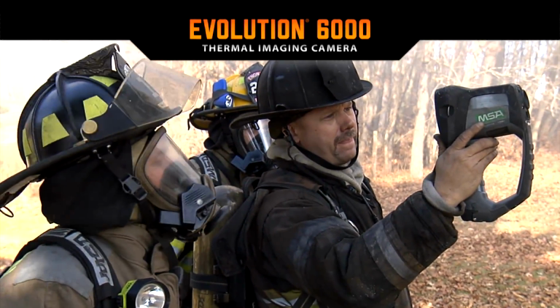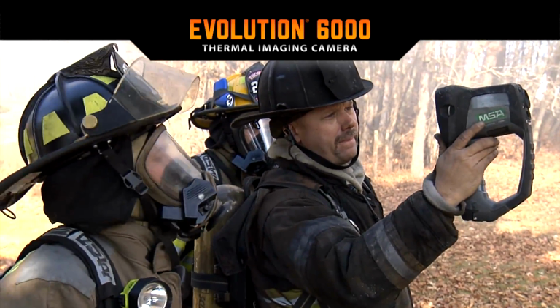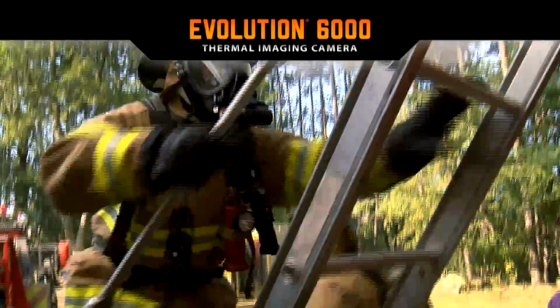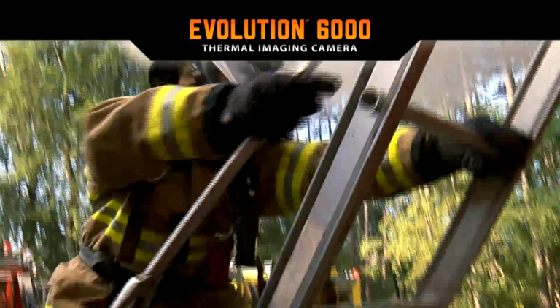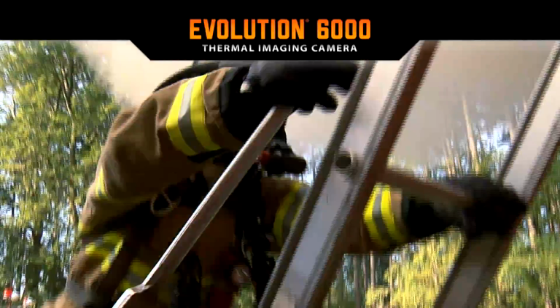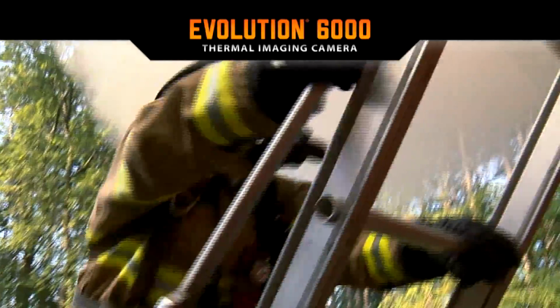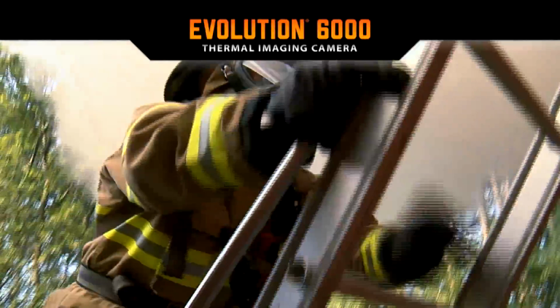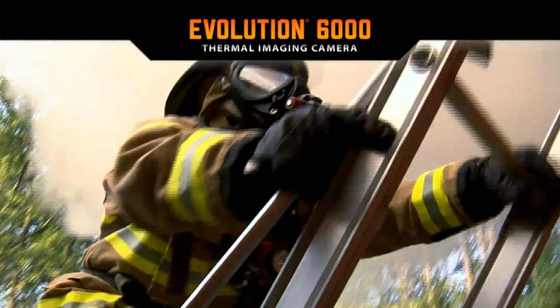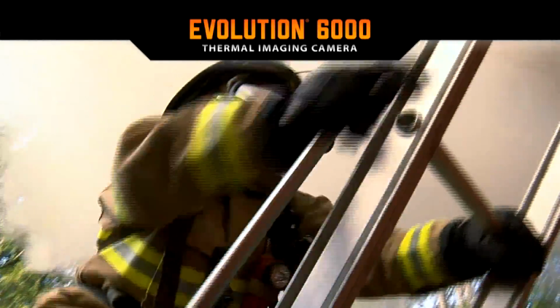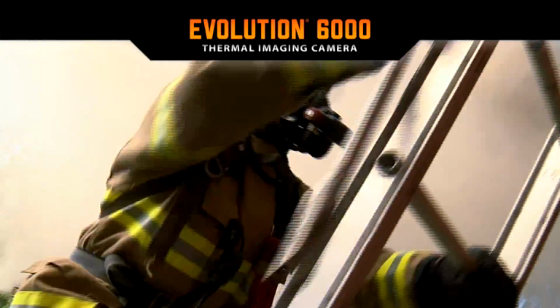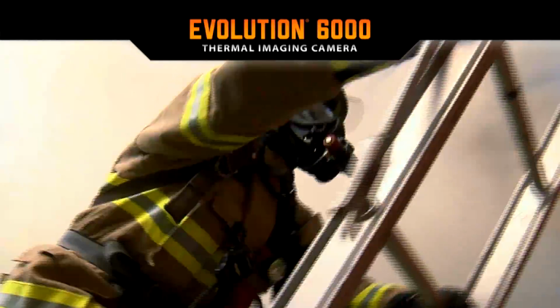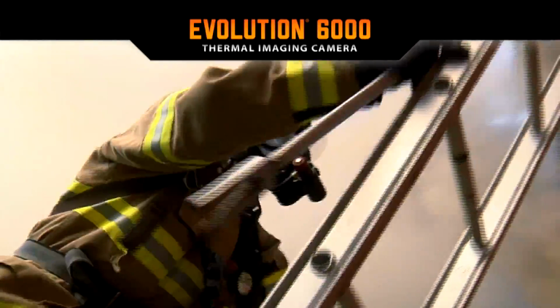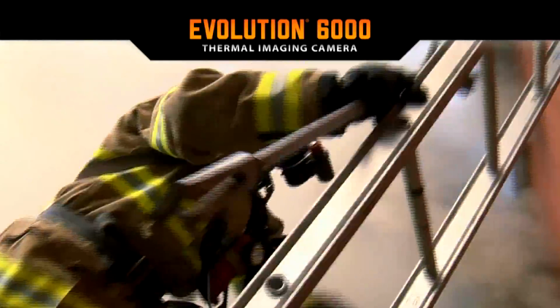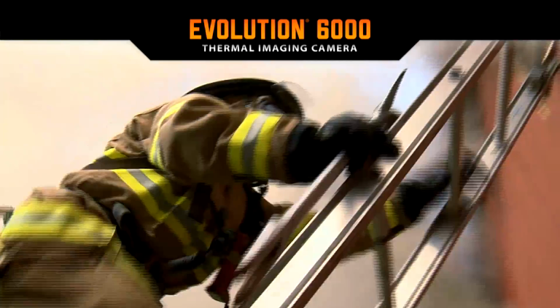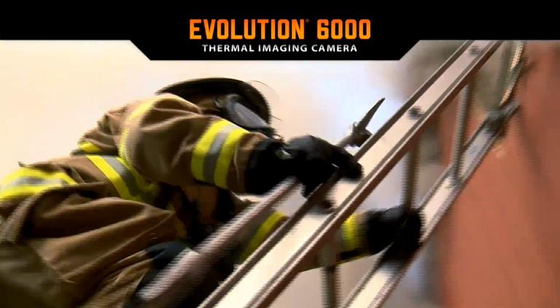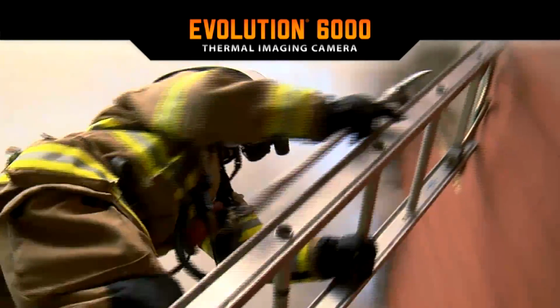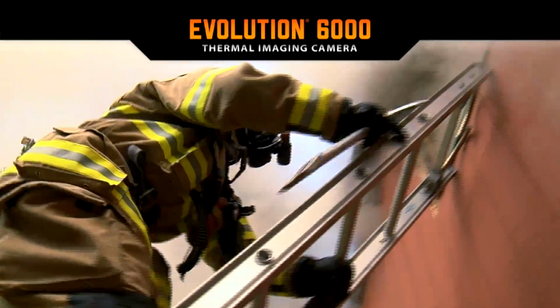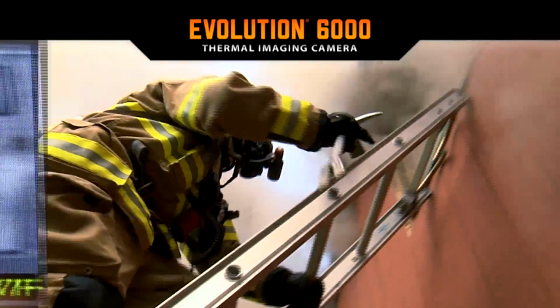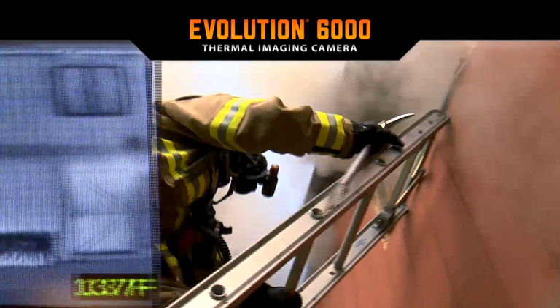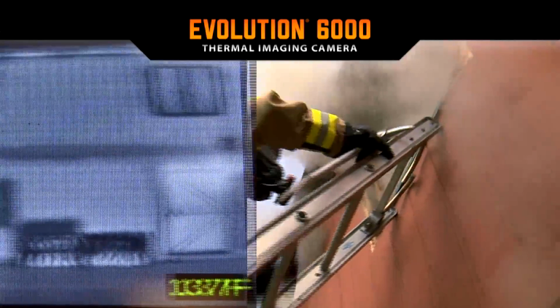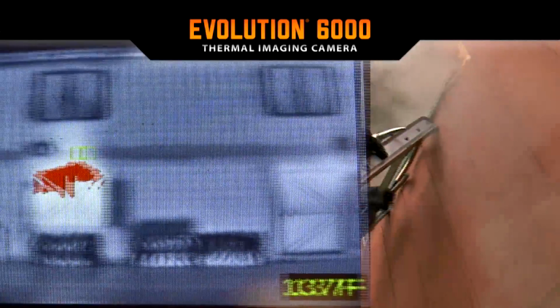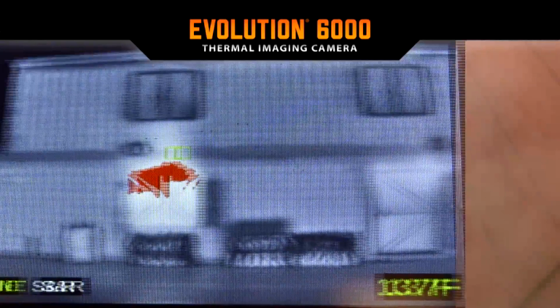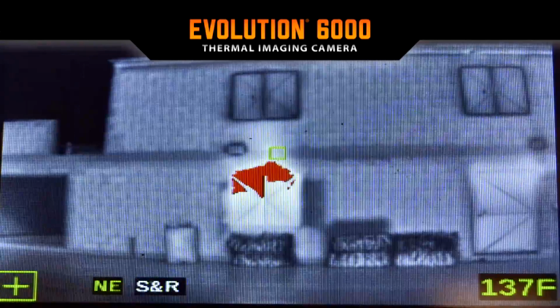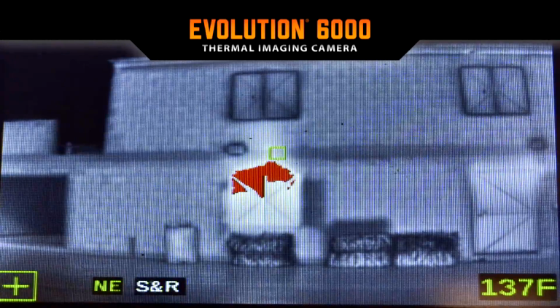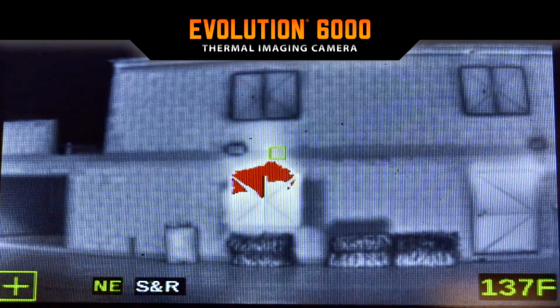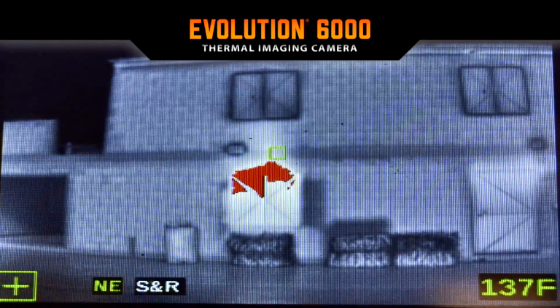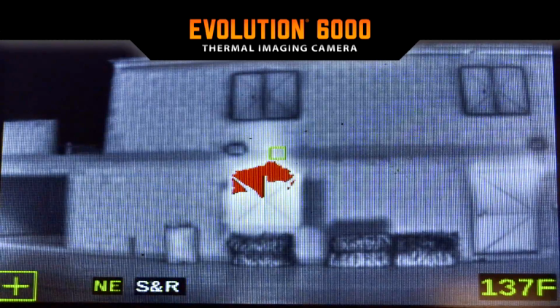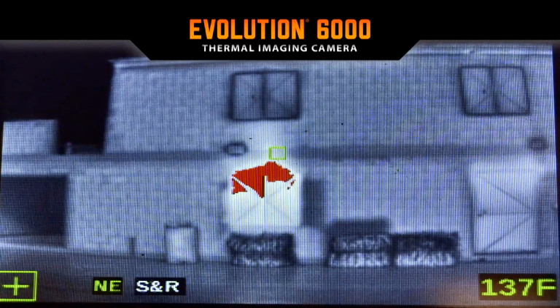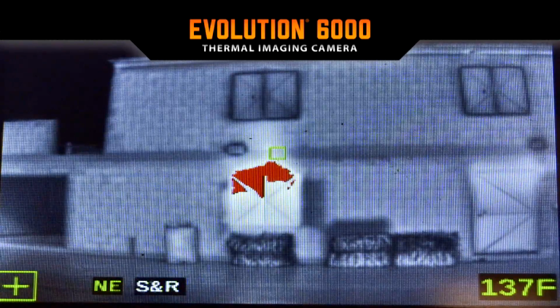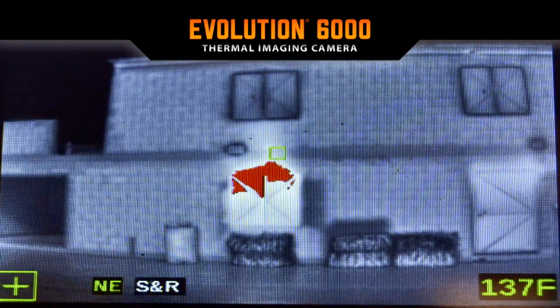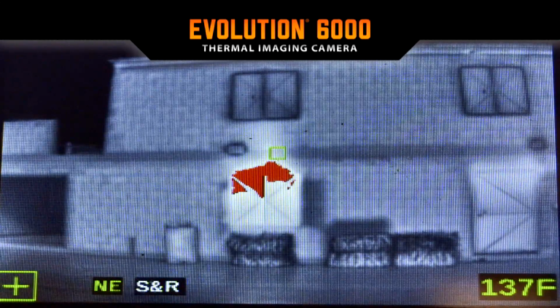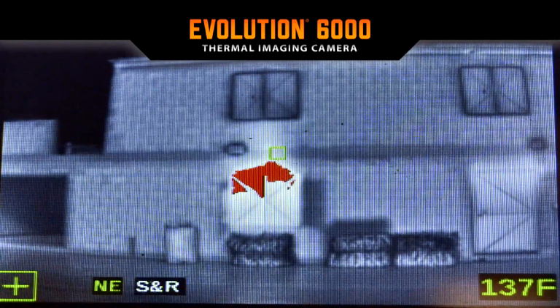It also reveals areas of heat accumulation, allowing possible ventilation points to be assessed.